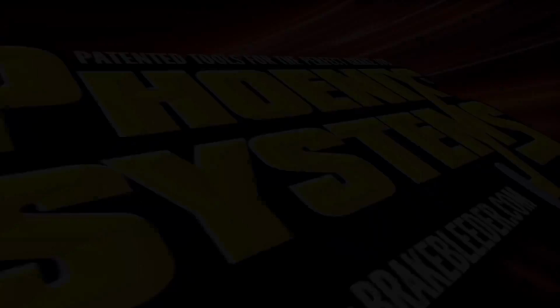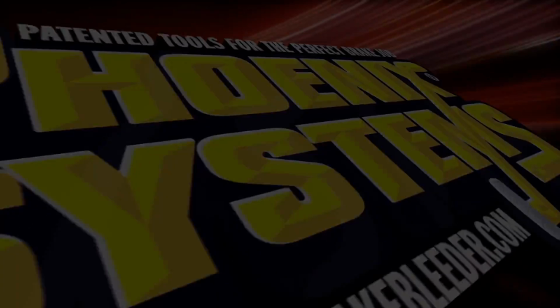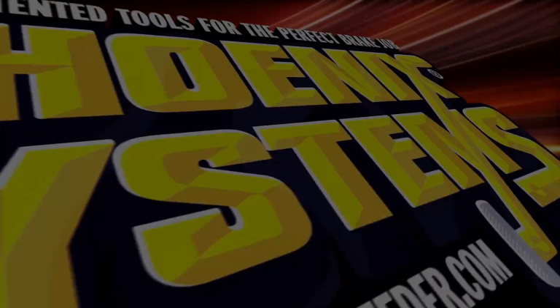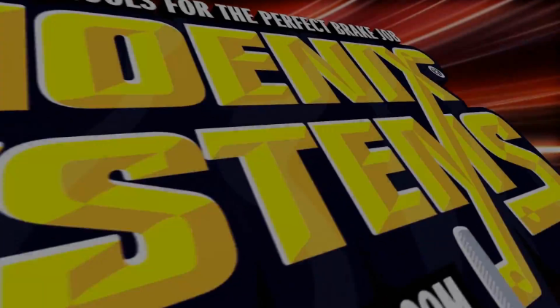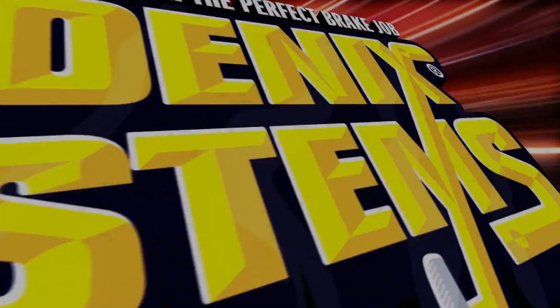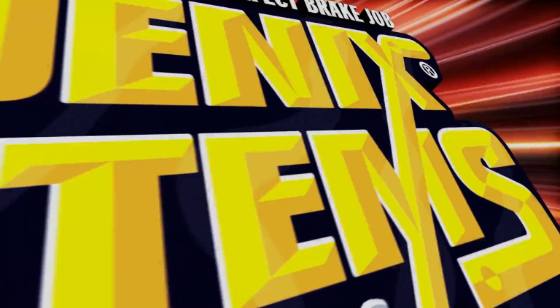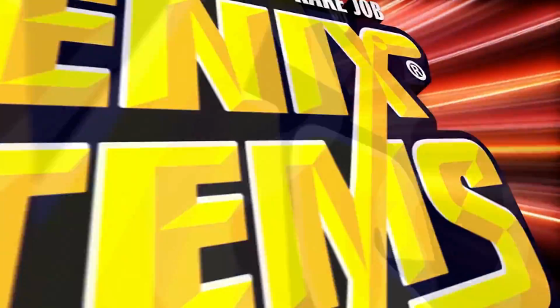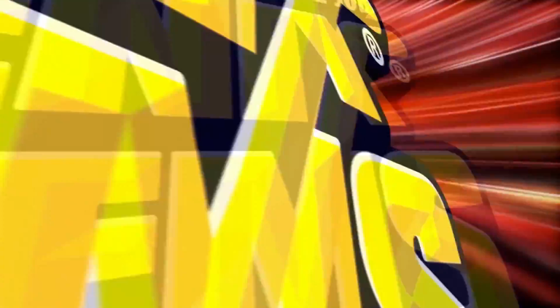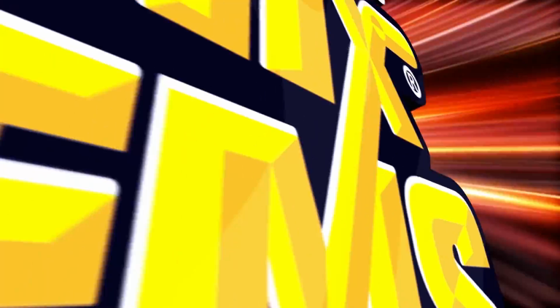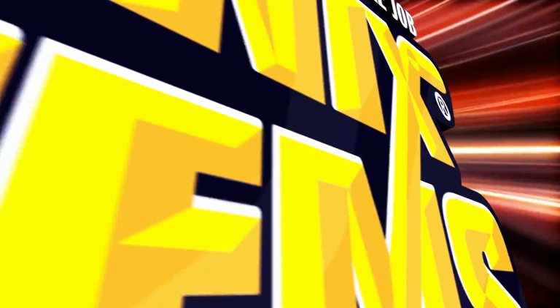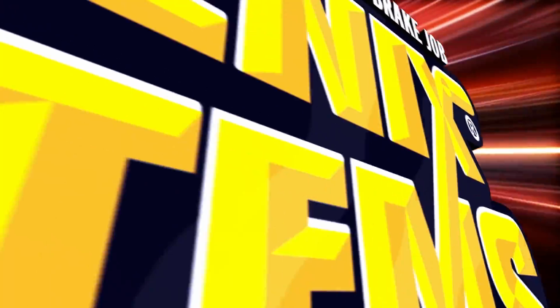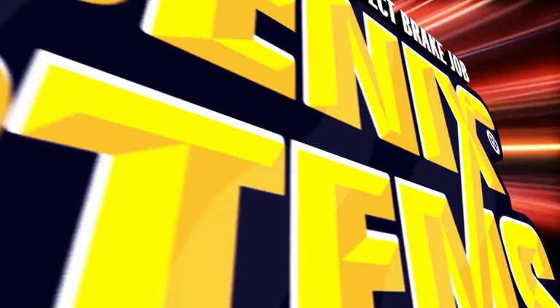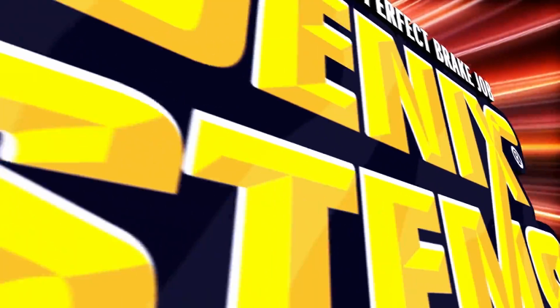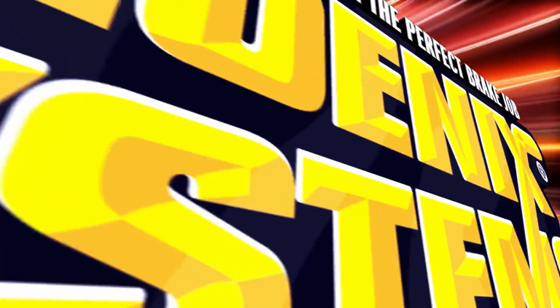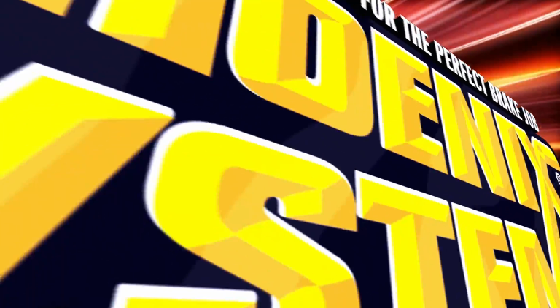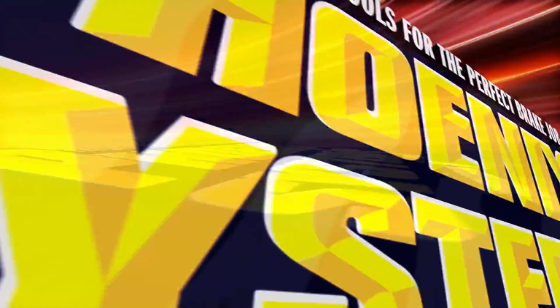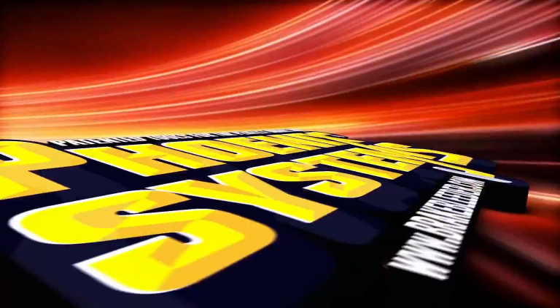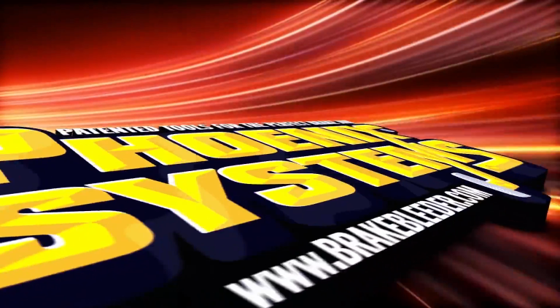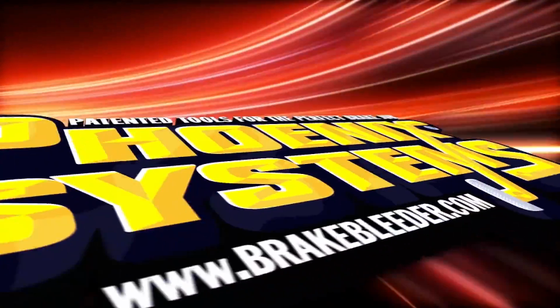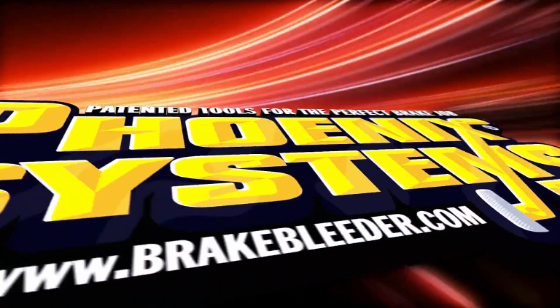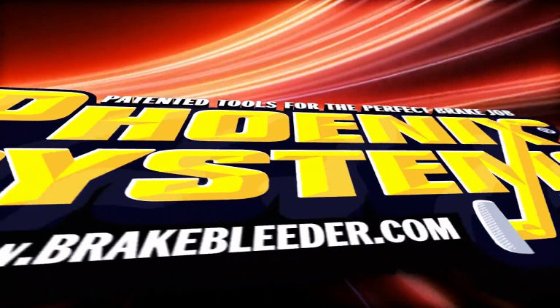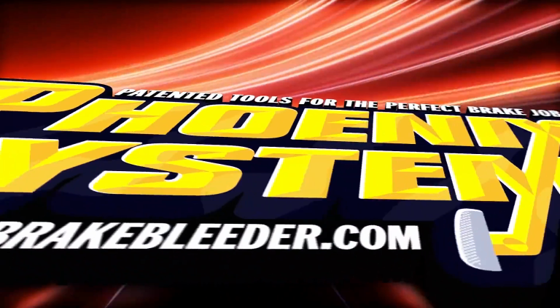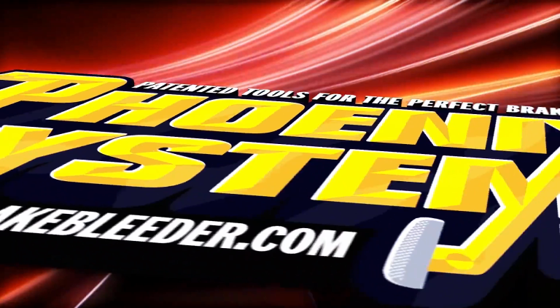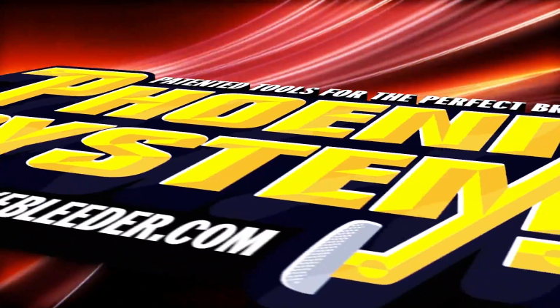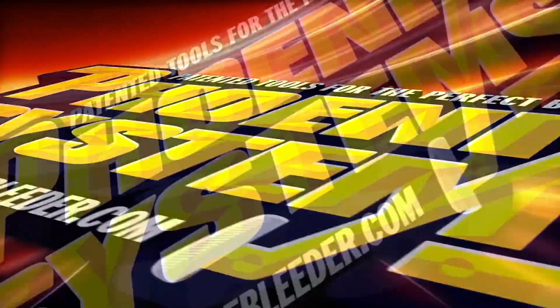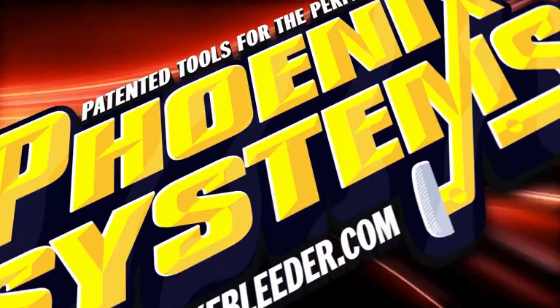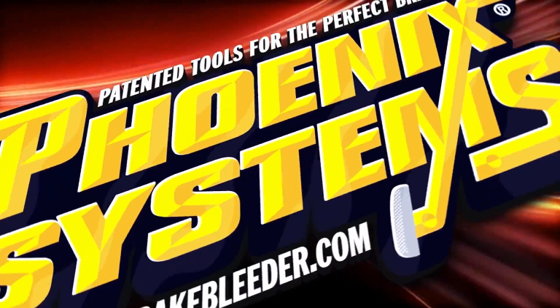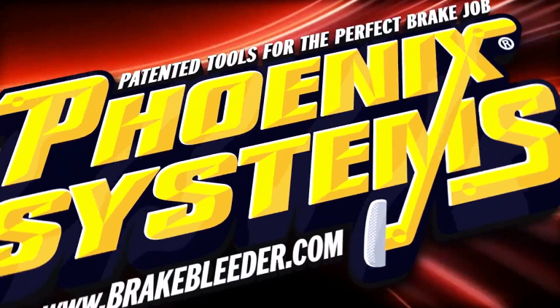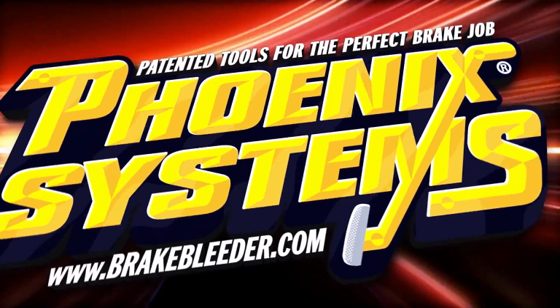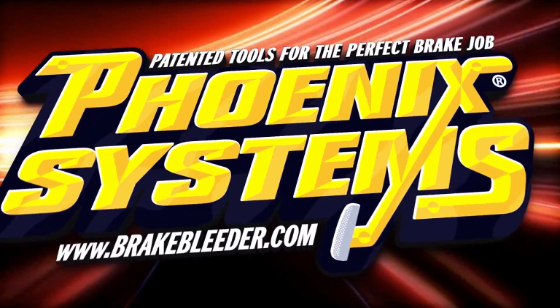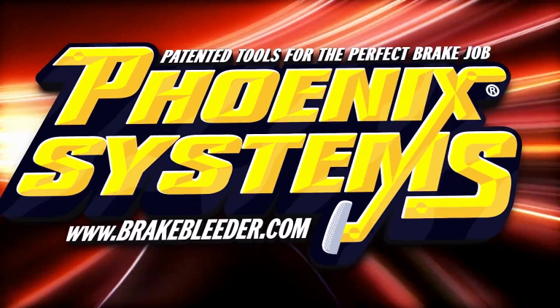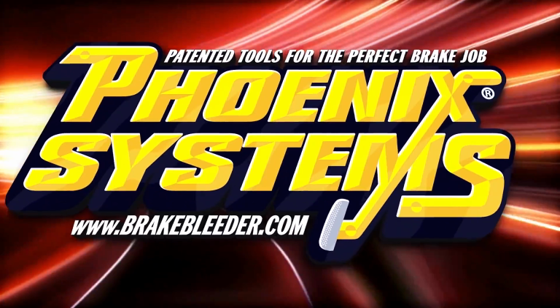Phoenix Systems — patented tools for the perfect brake job.